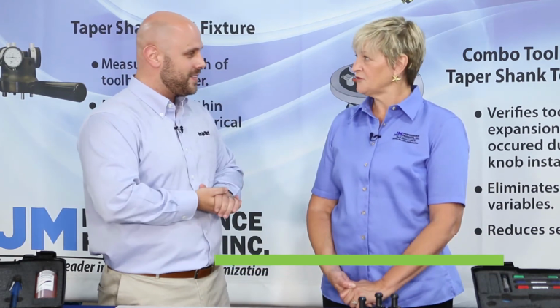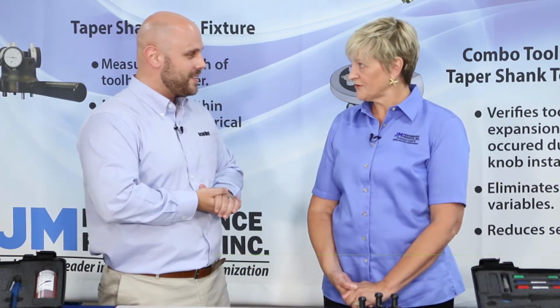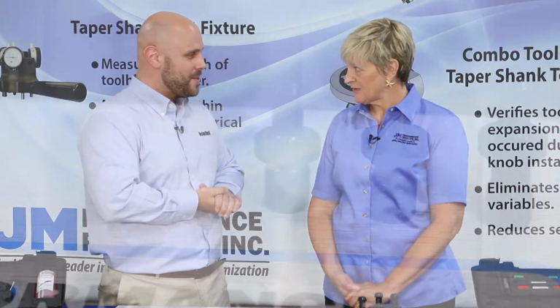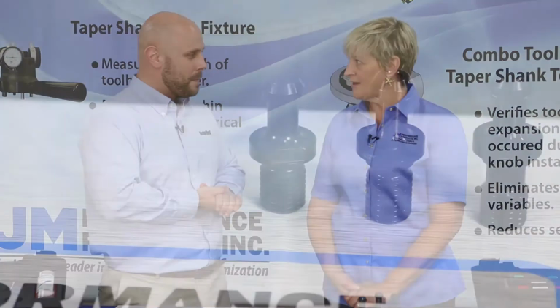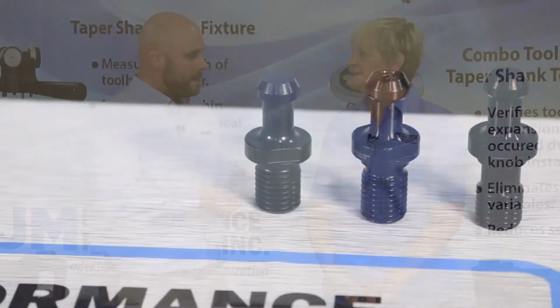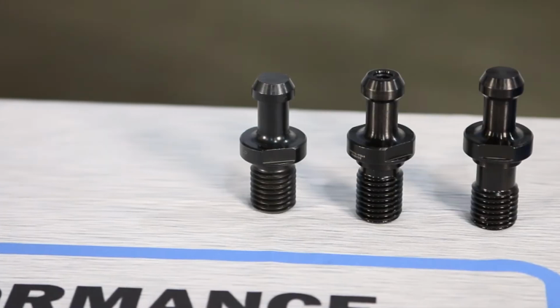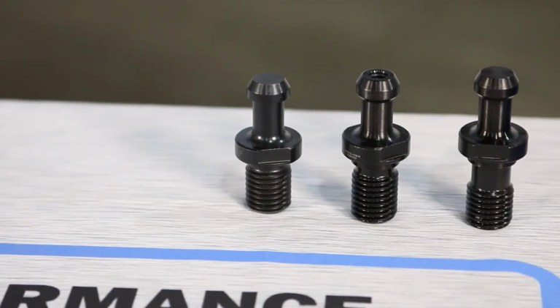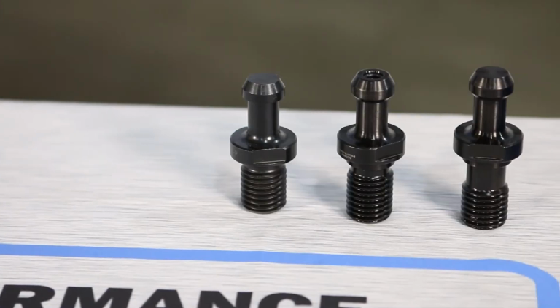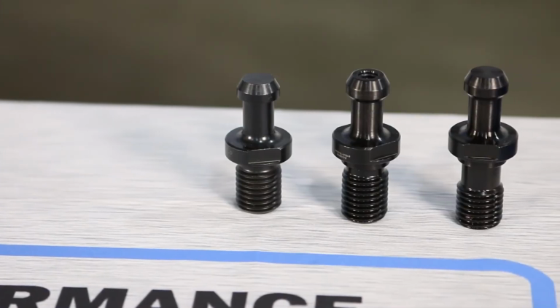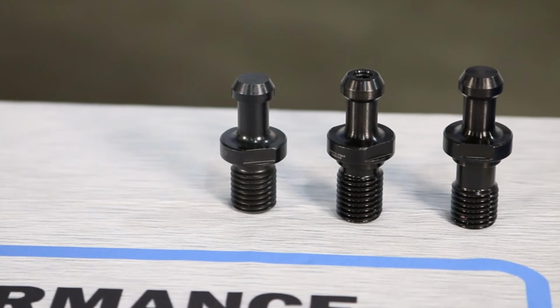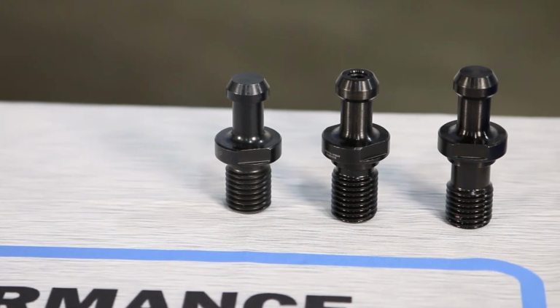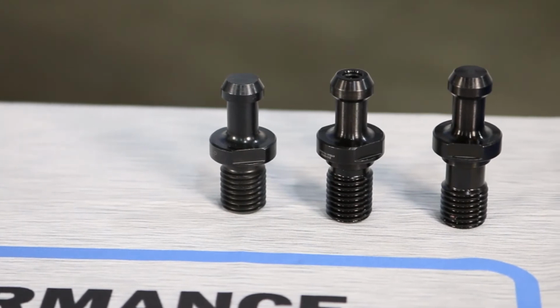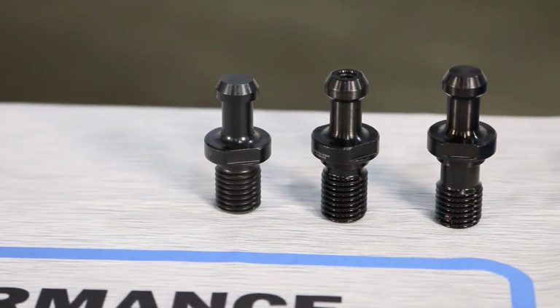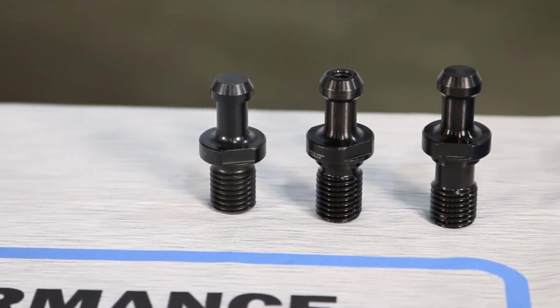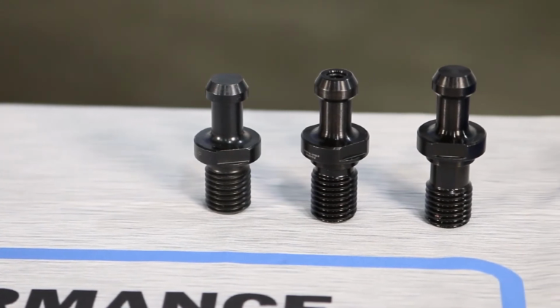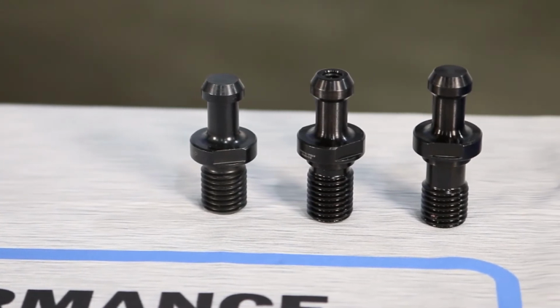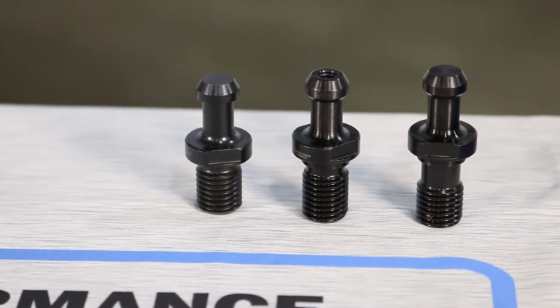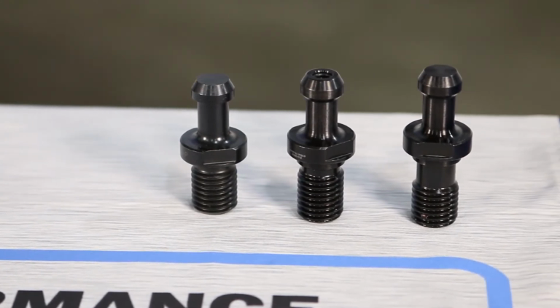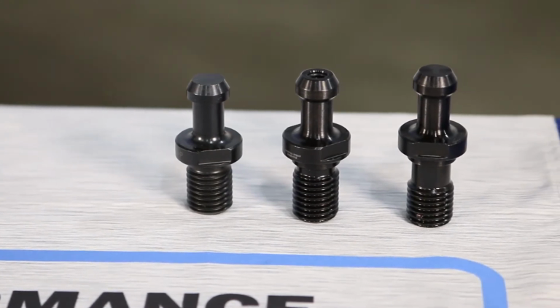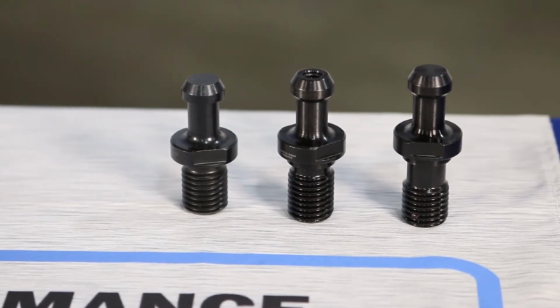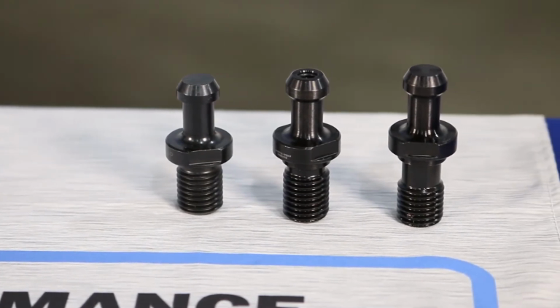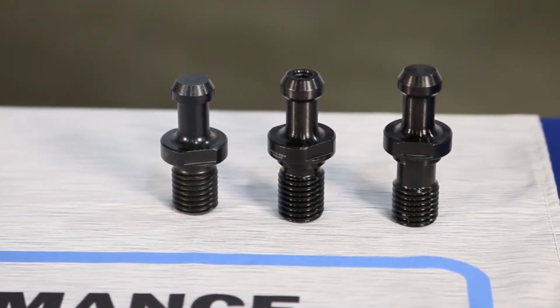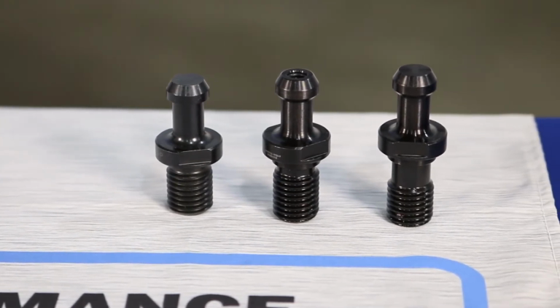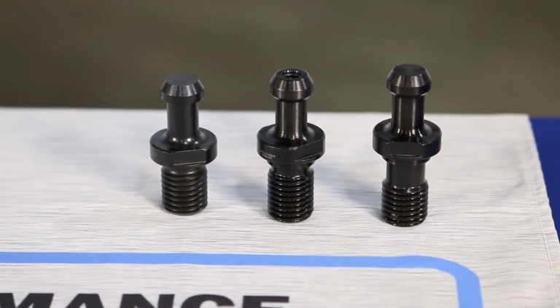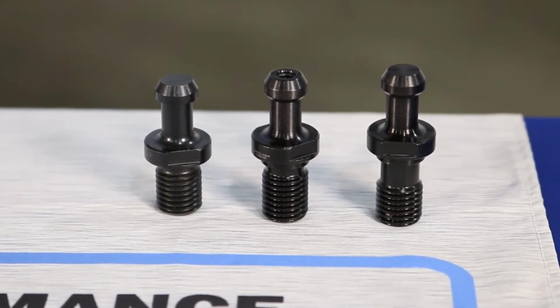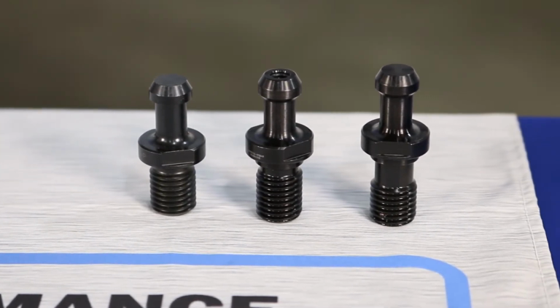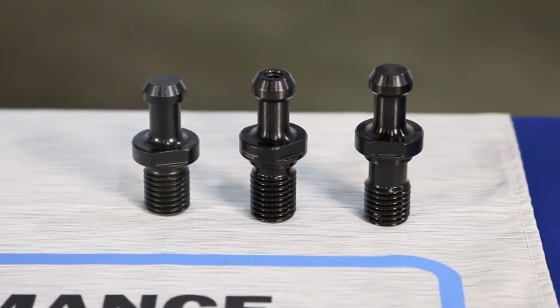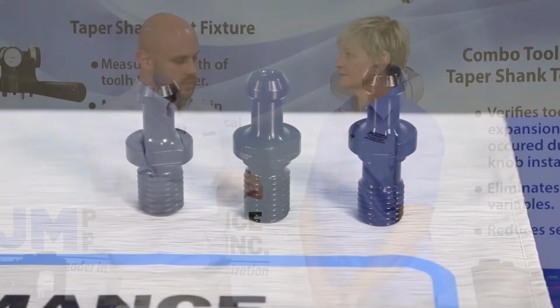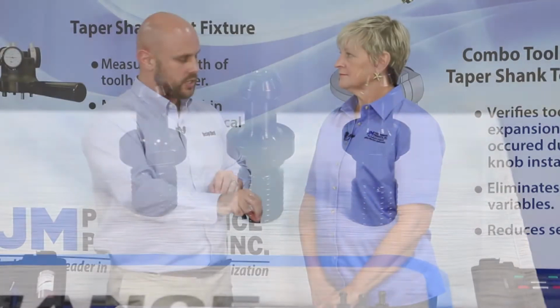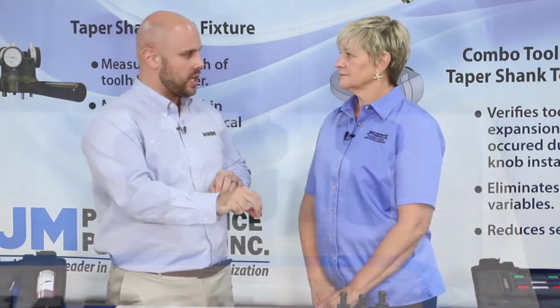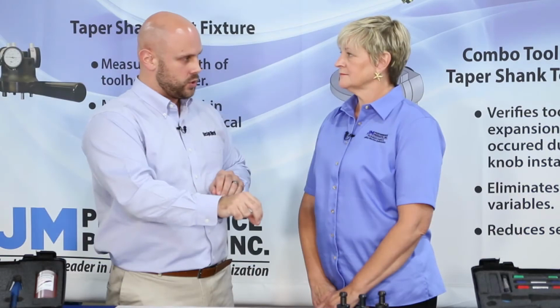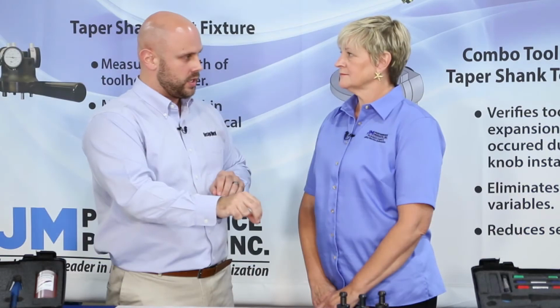Thank you for coming out. Okay, Robby, so can you tell me a little bit about what specifically makes the high-torque retention knobs unique?